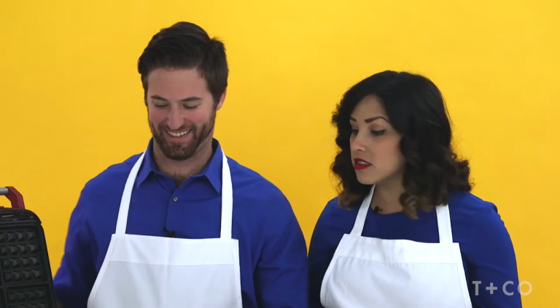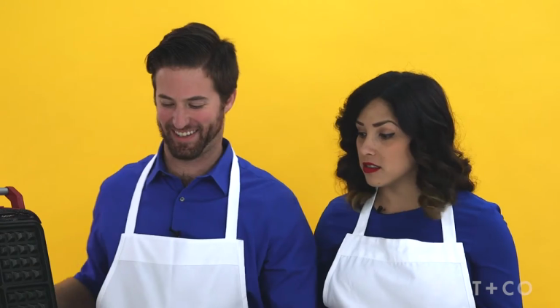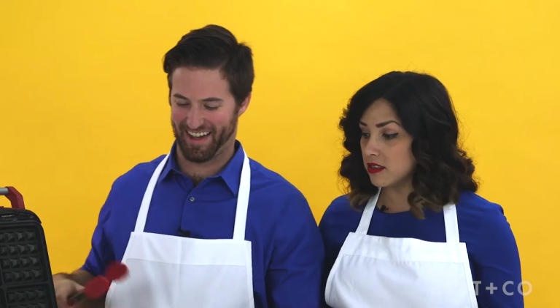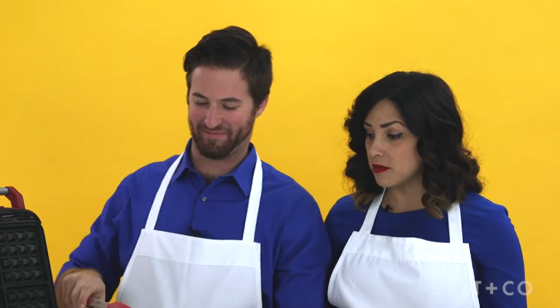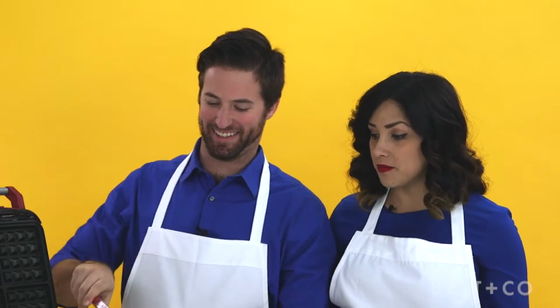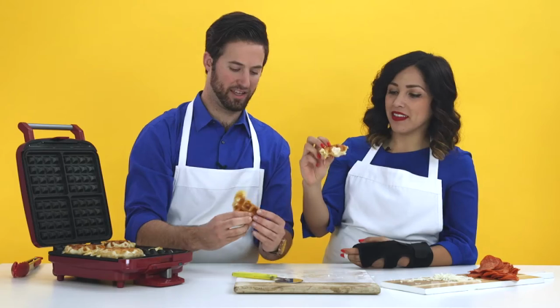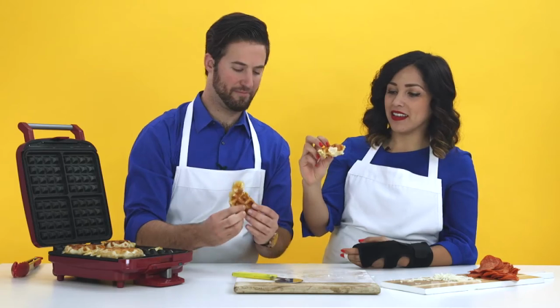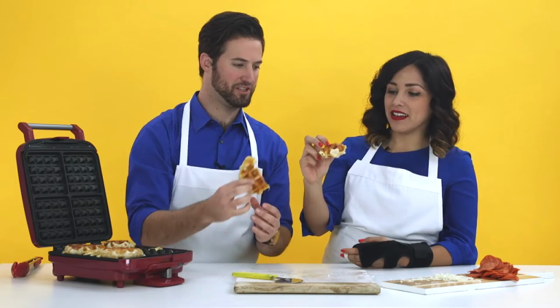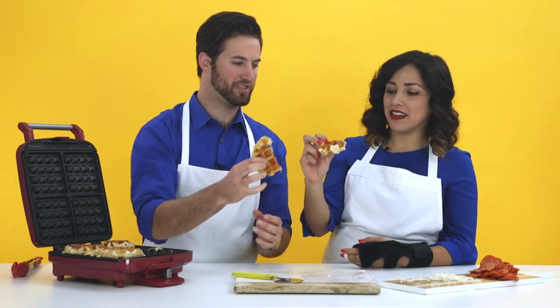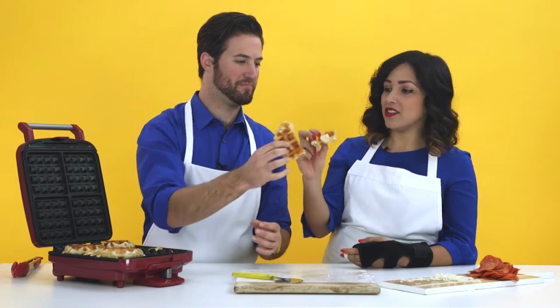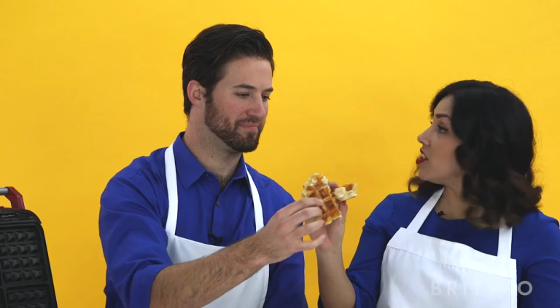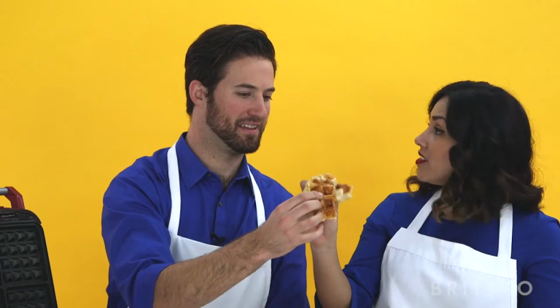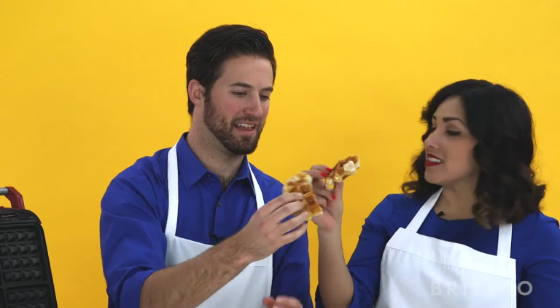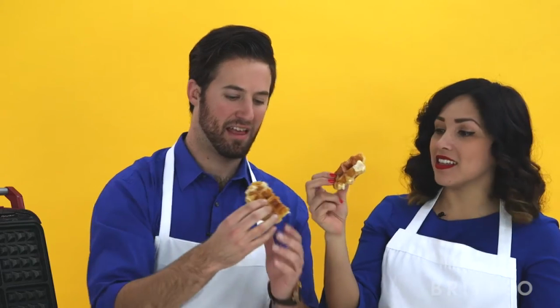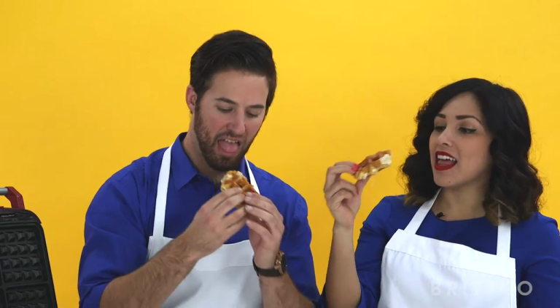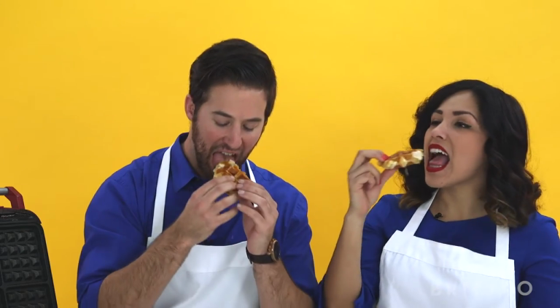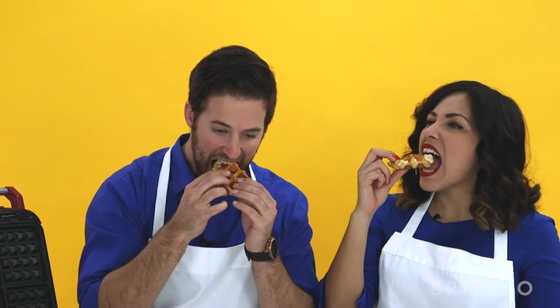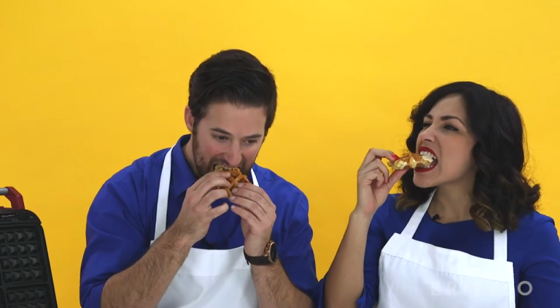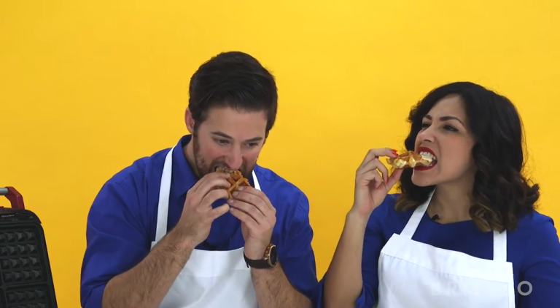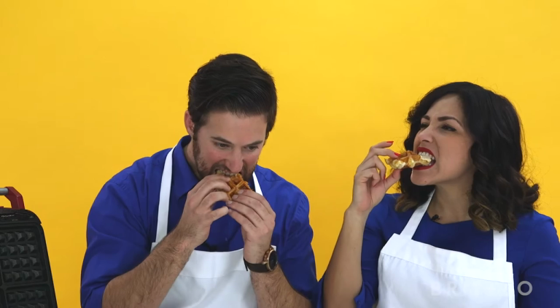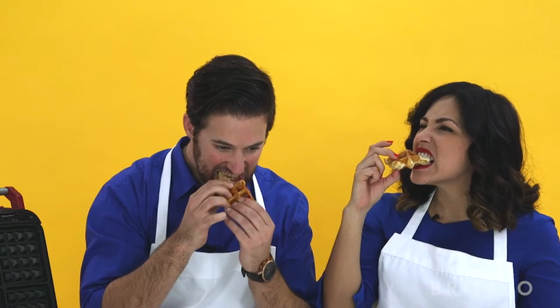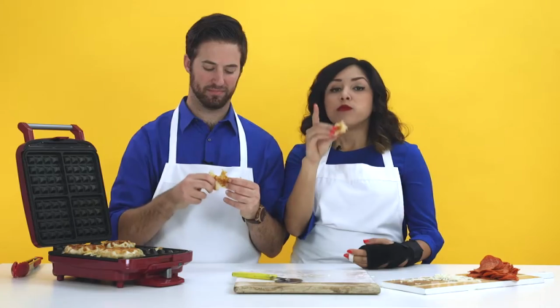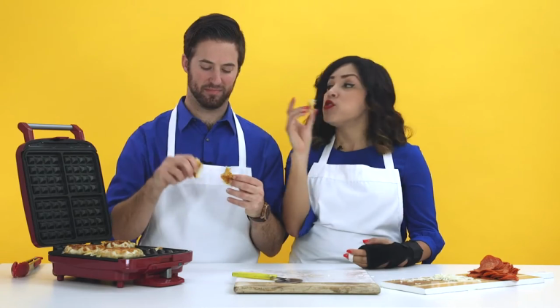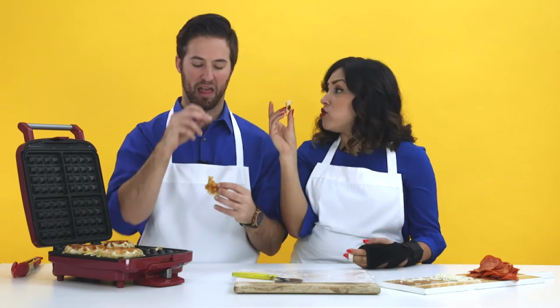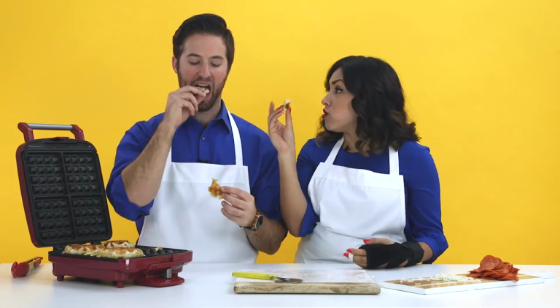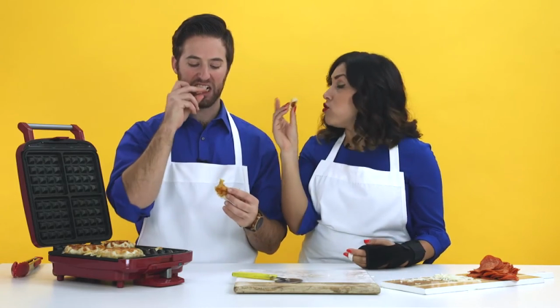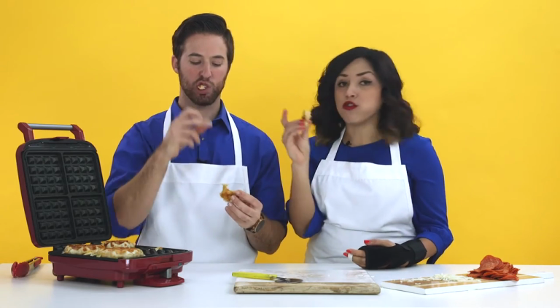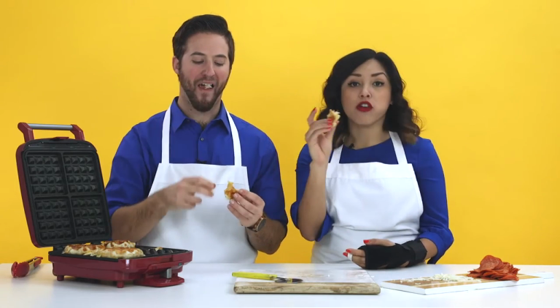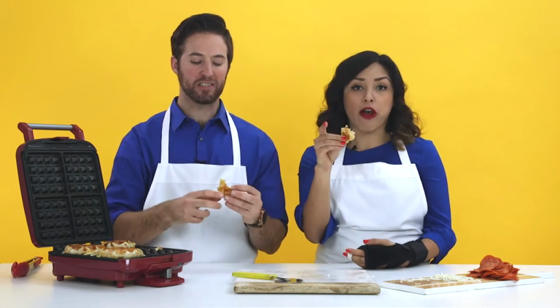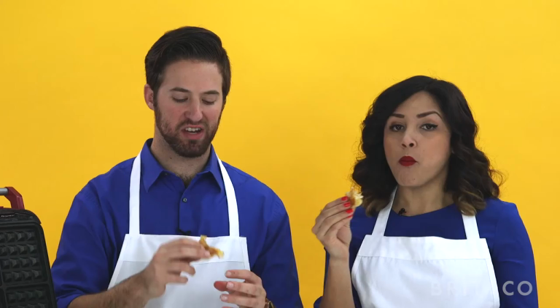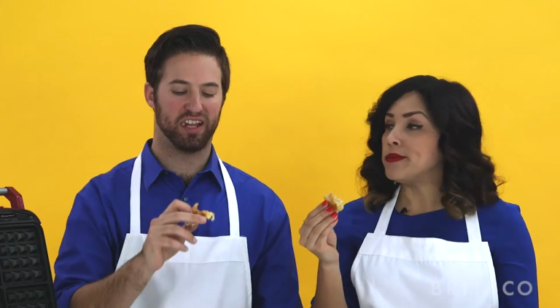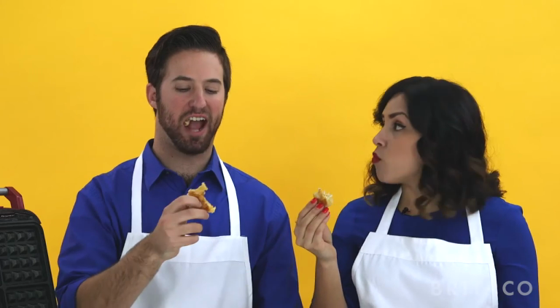That does look awesome. They're really hot. This snack is definitely a hack. Definitely a hack.